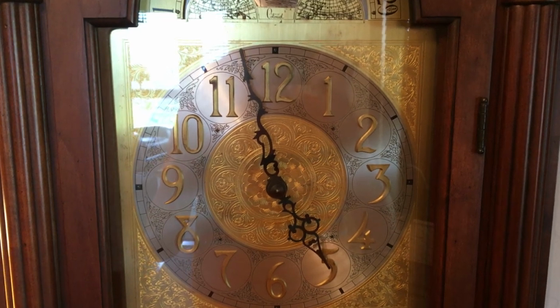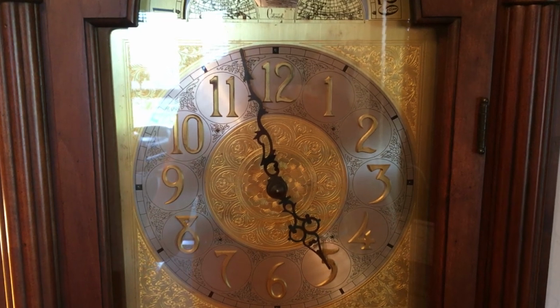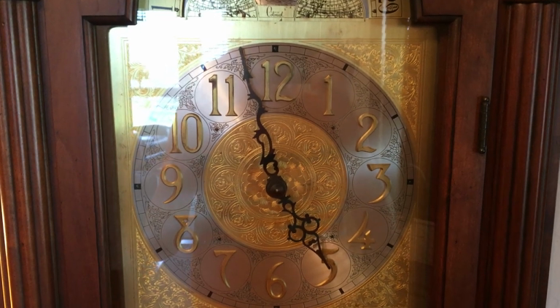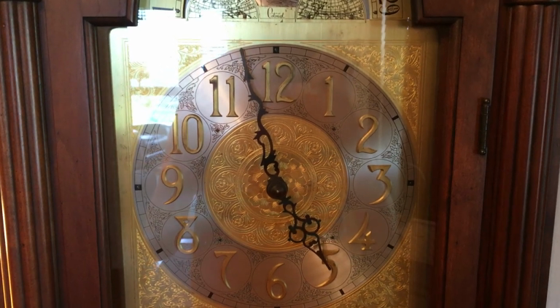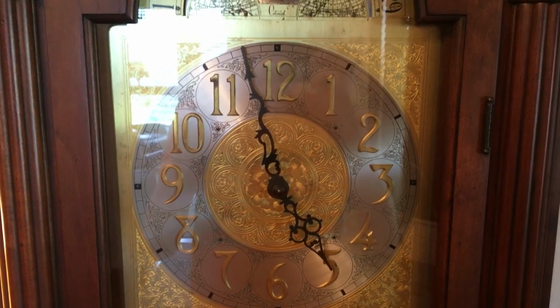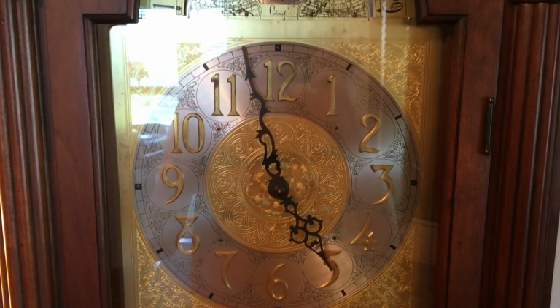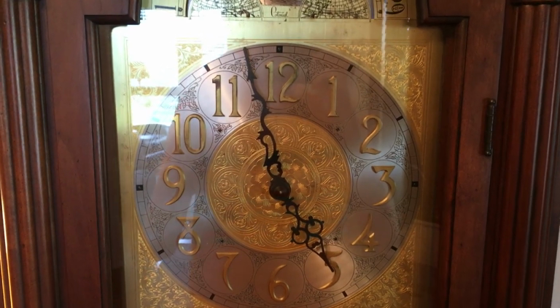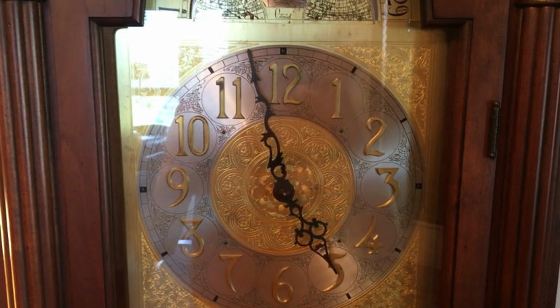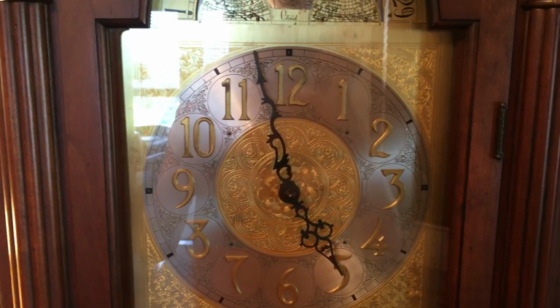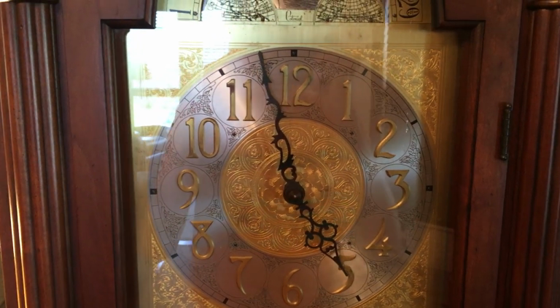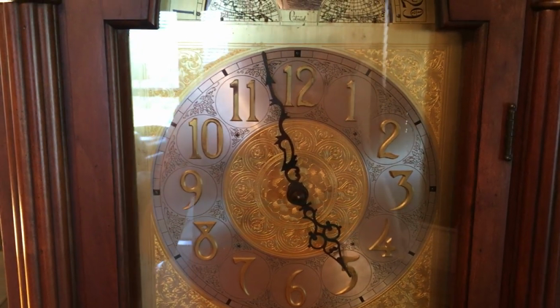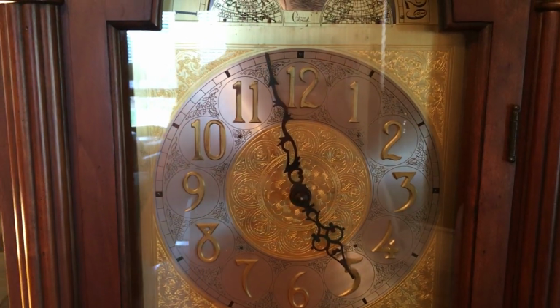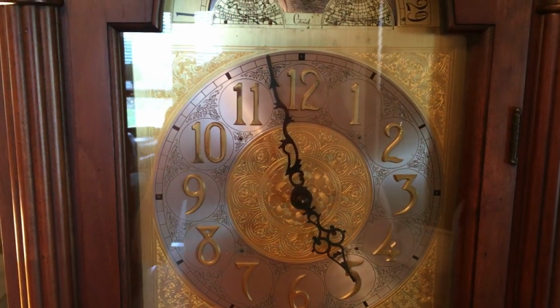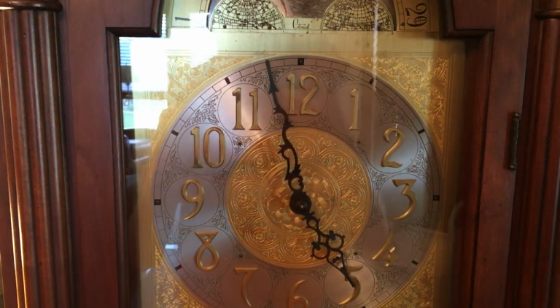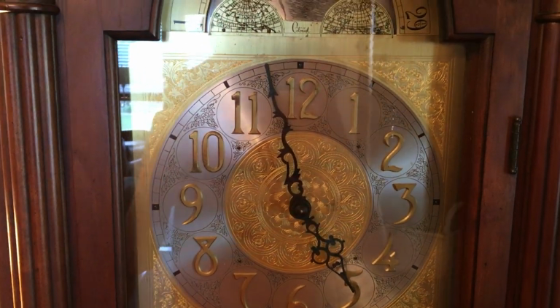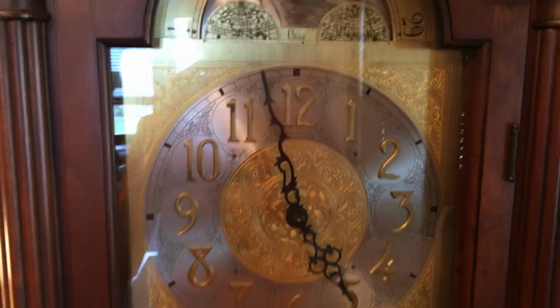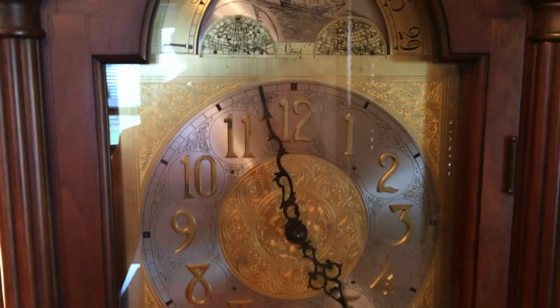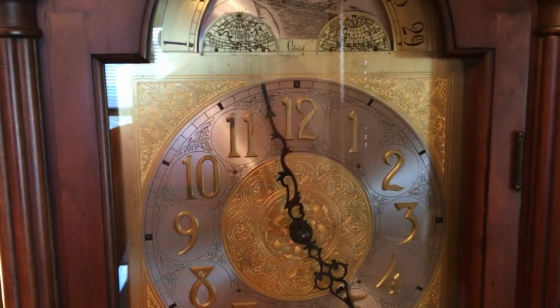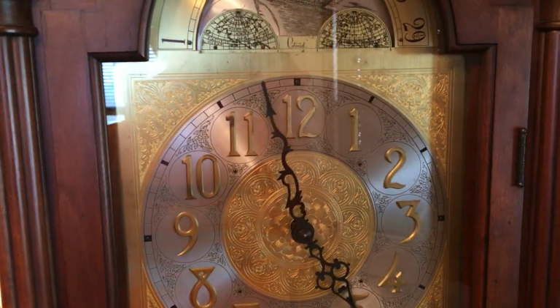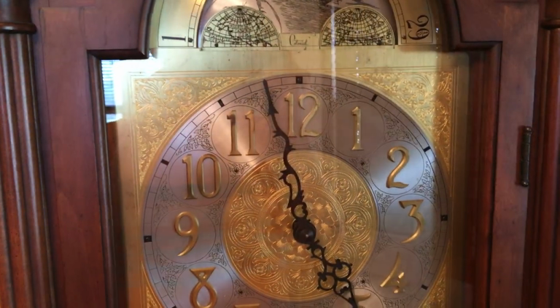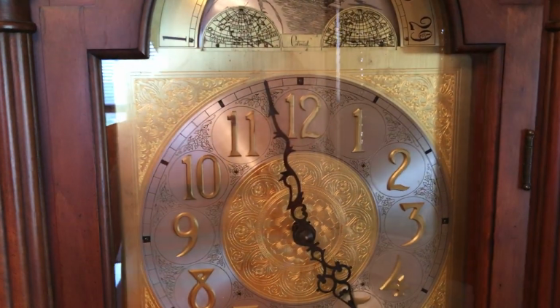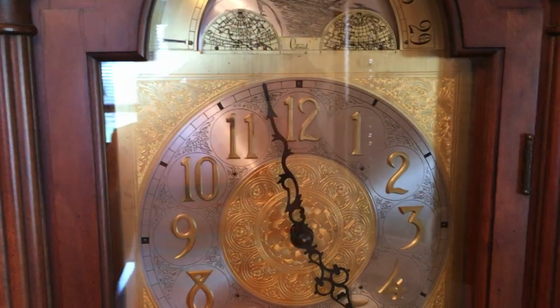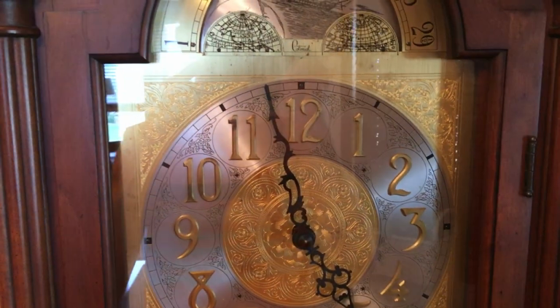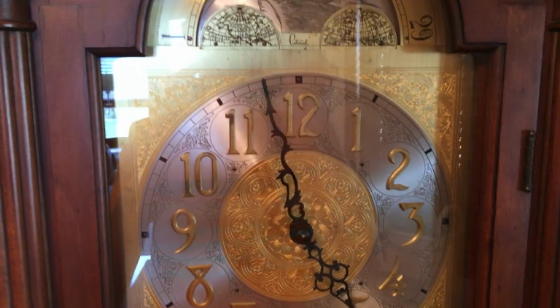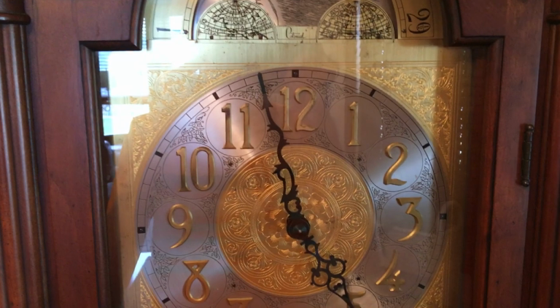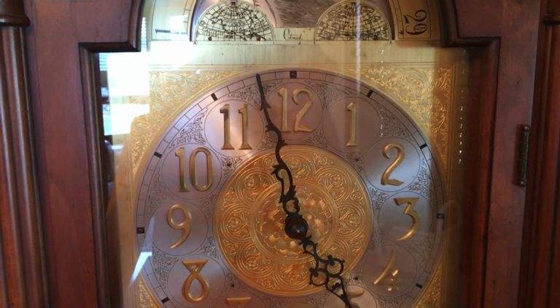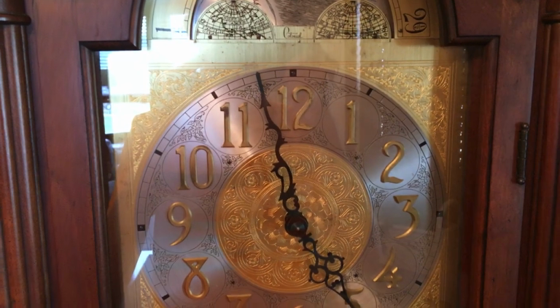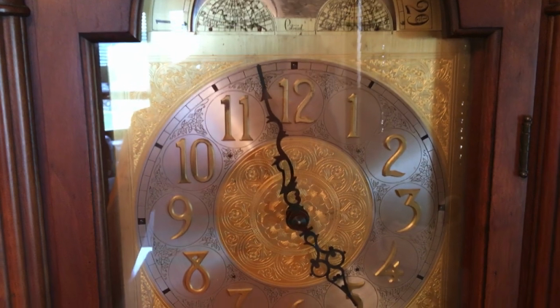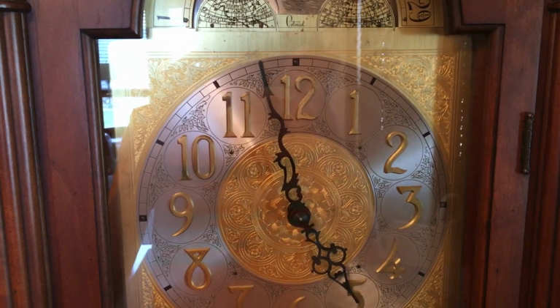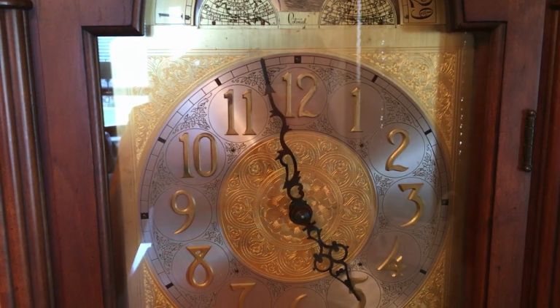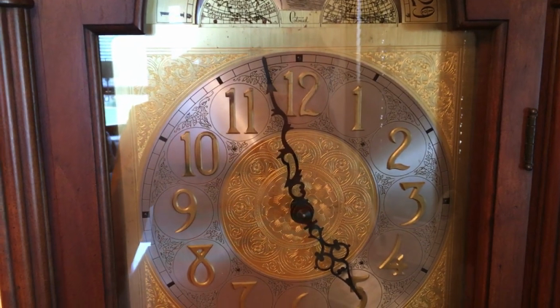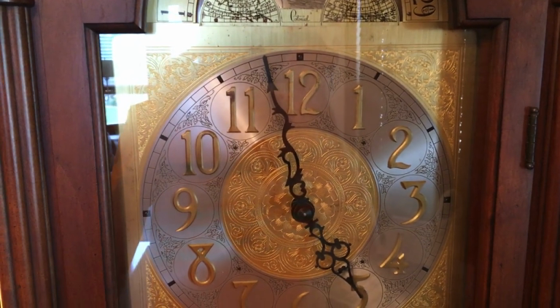Hi, so today we're going to be taking a look at this Colonial Grandfather Clock.